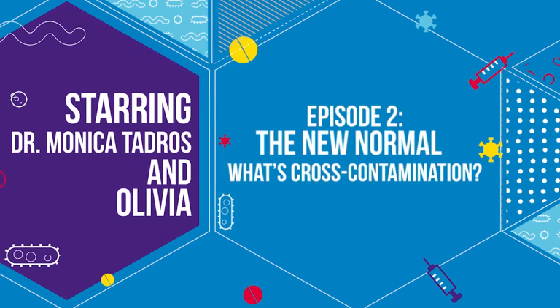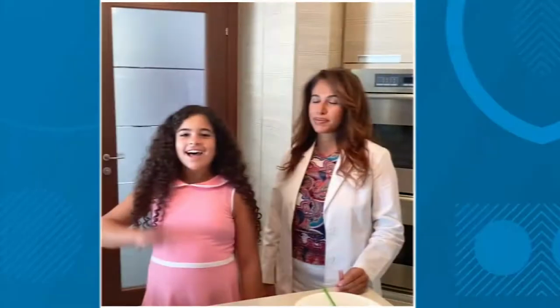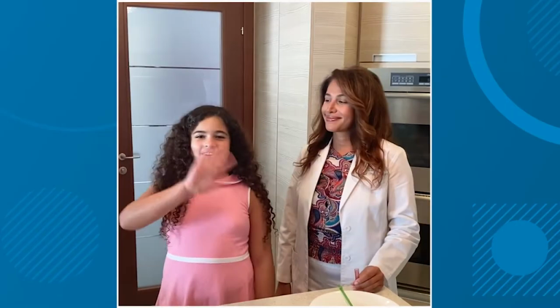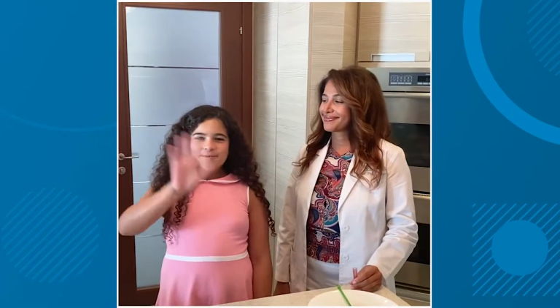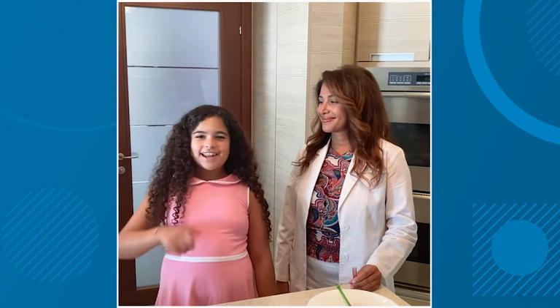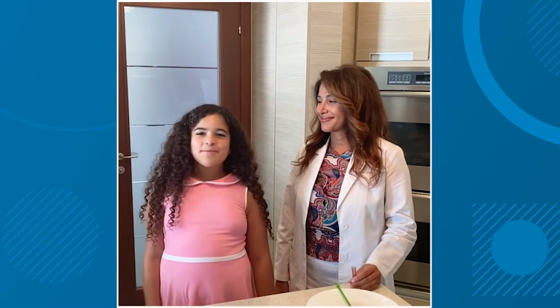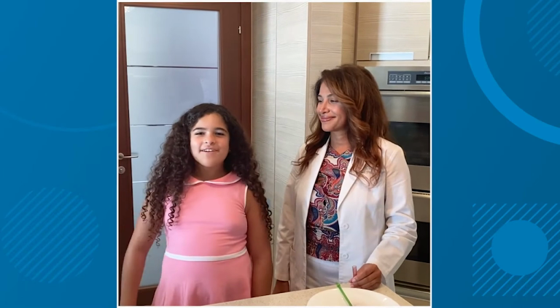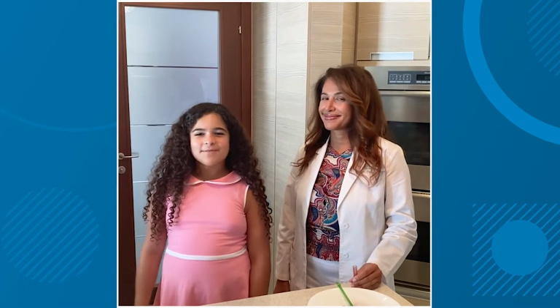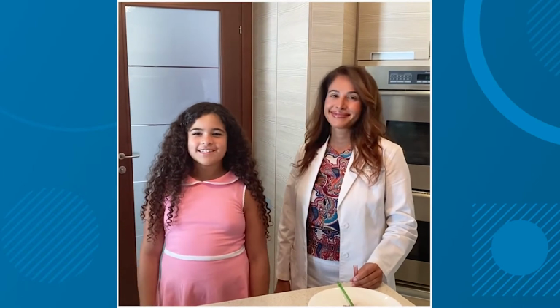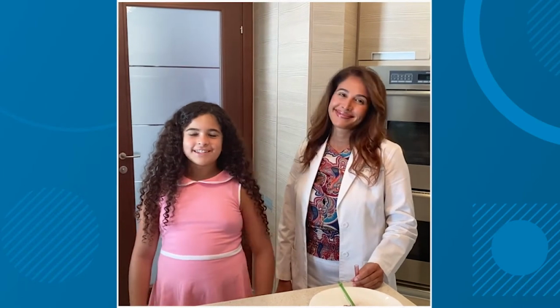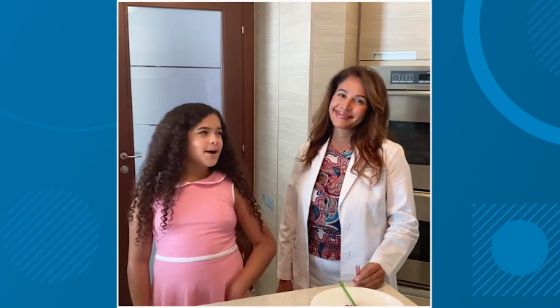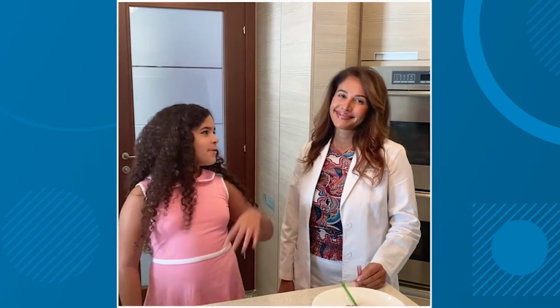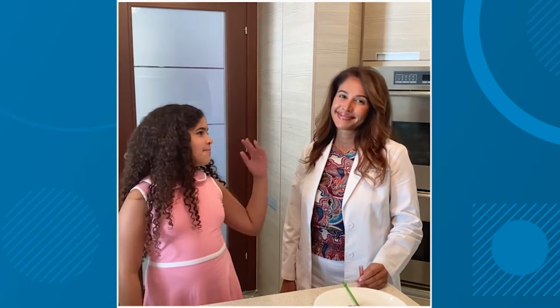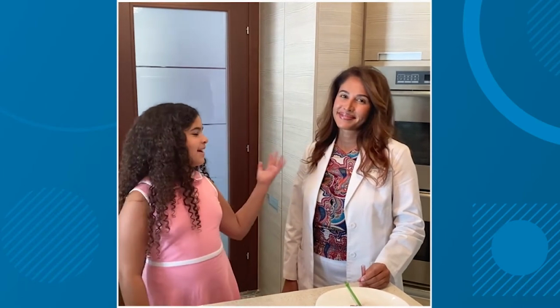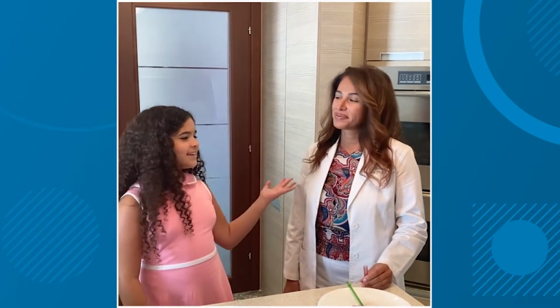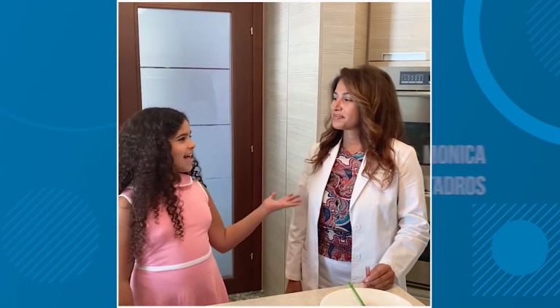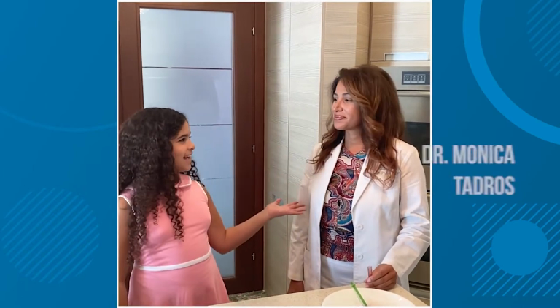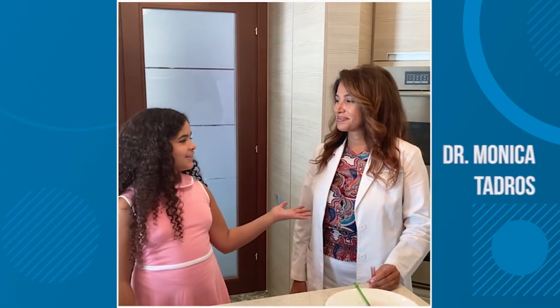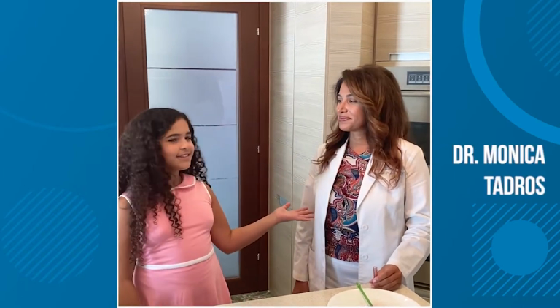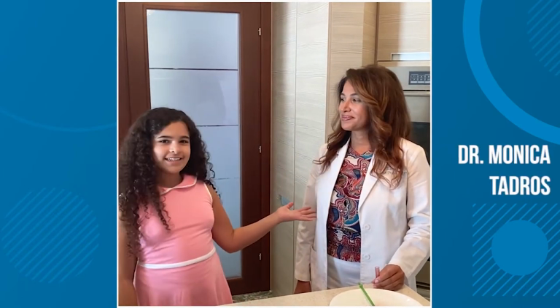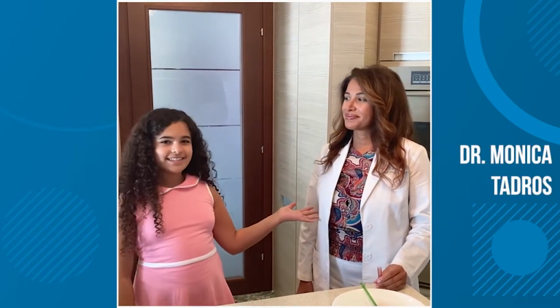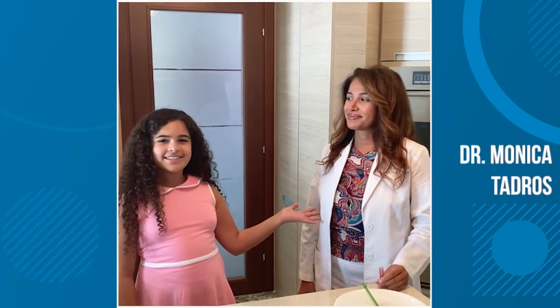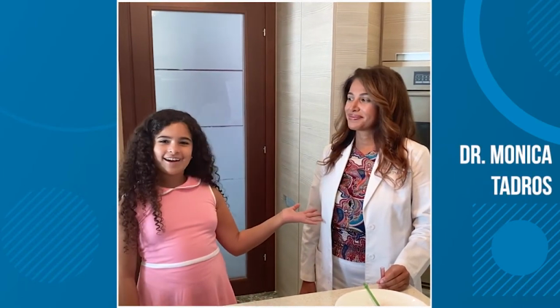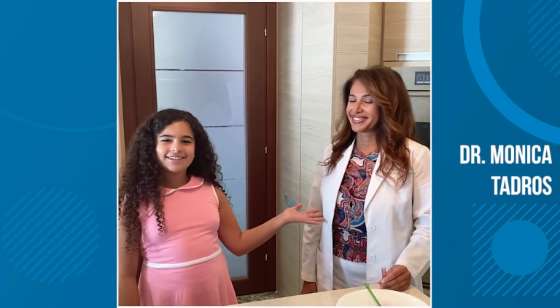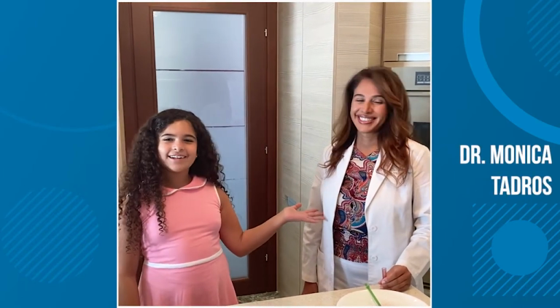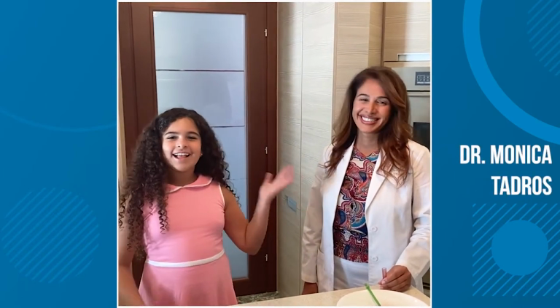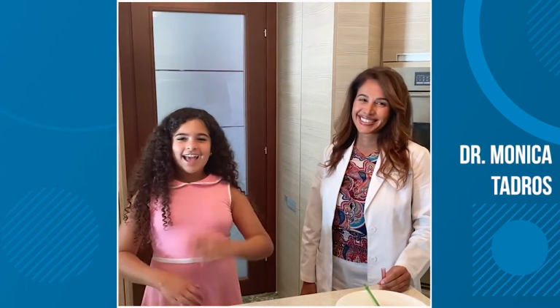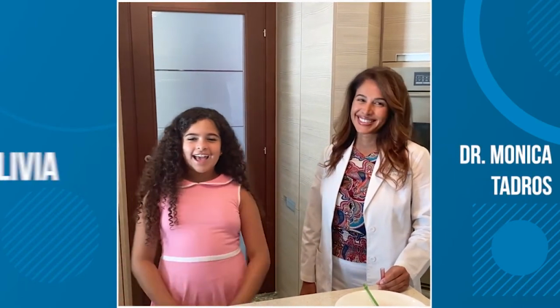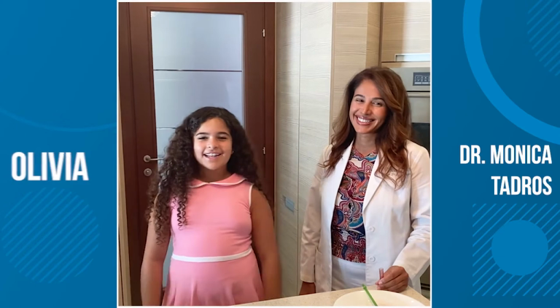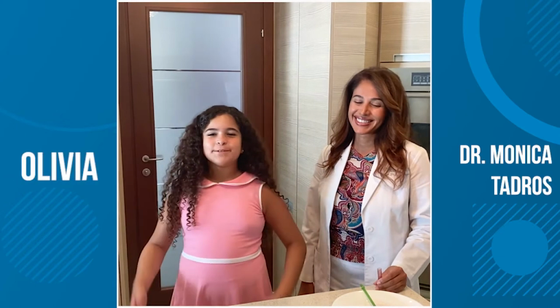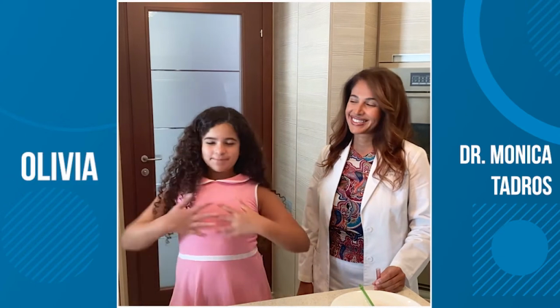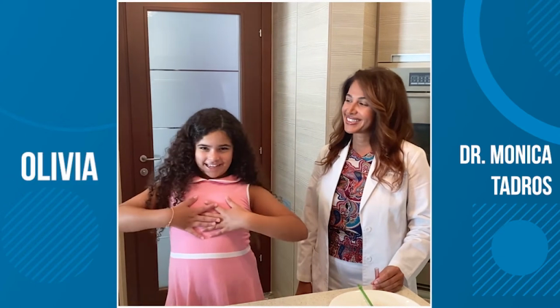Hello everybody, we're back for part two with Marna Papadros, the ENT Doctor, and Olivia.